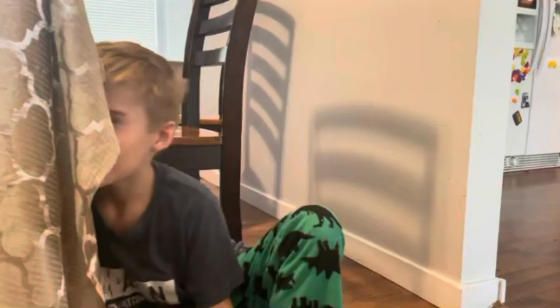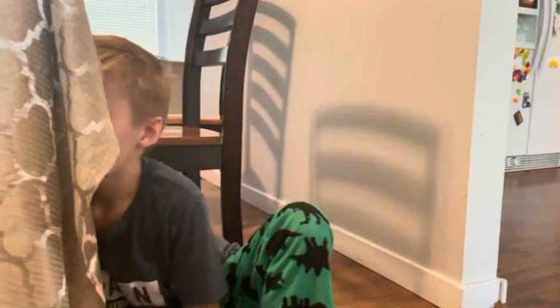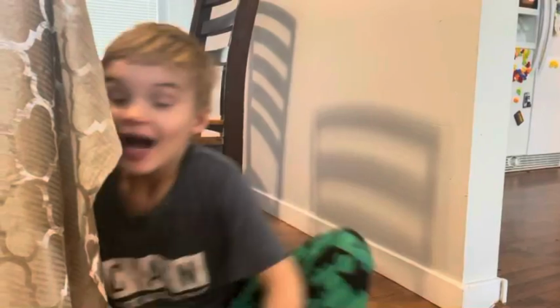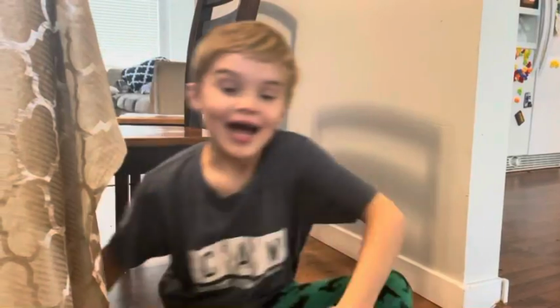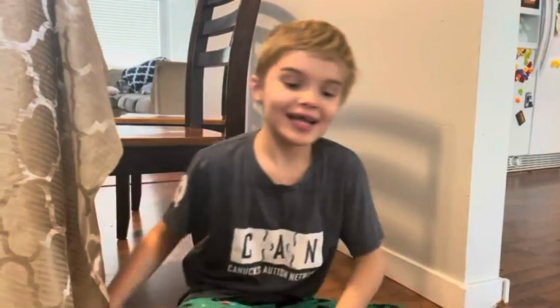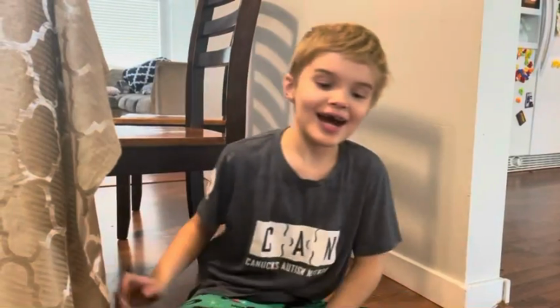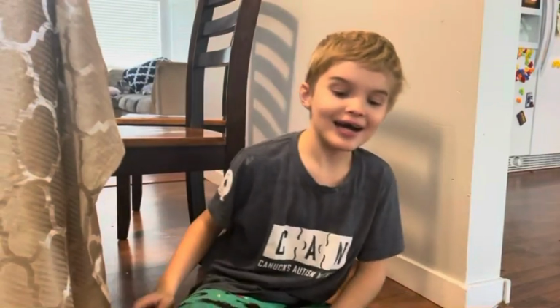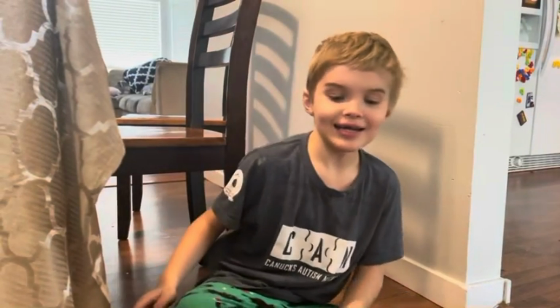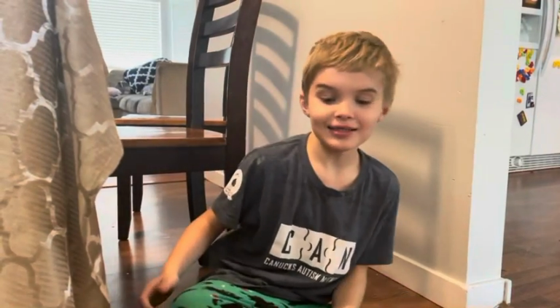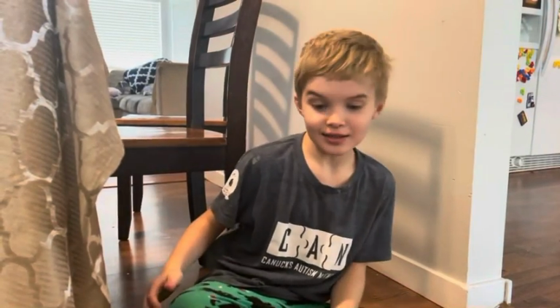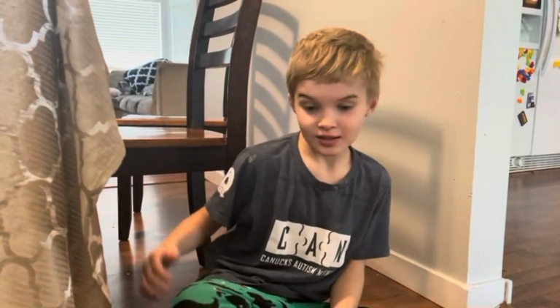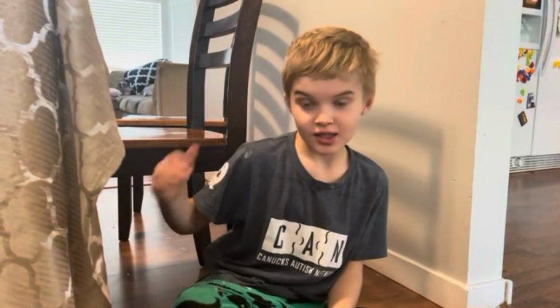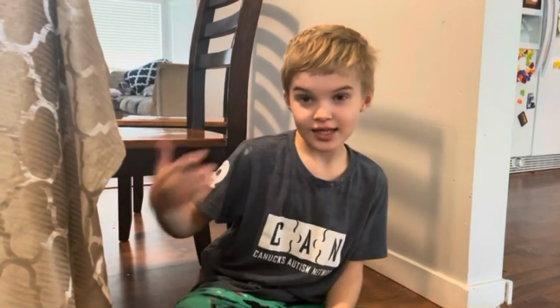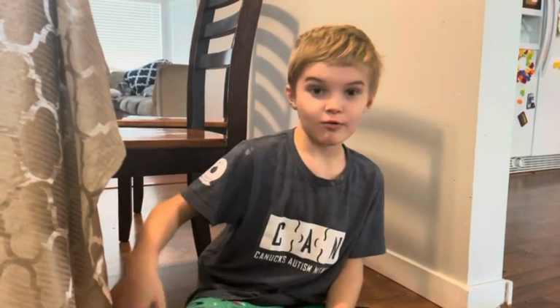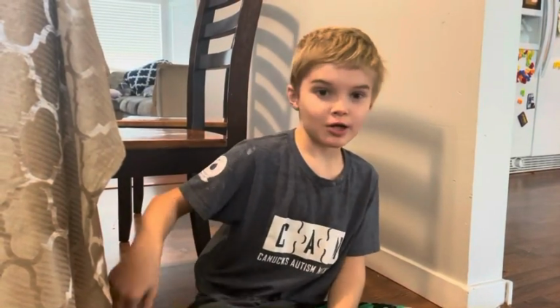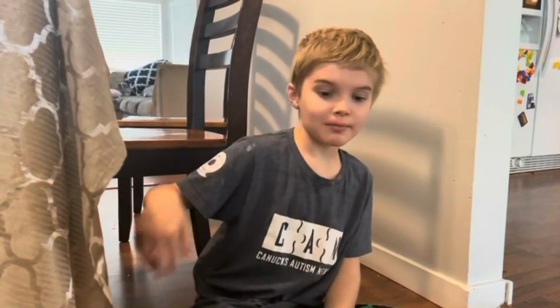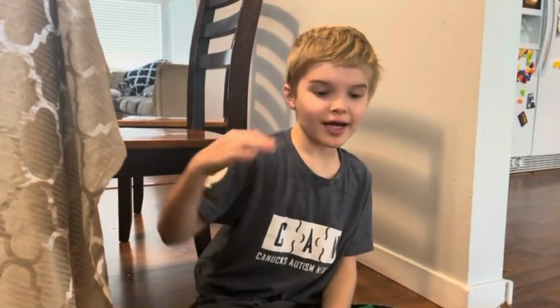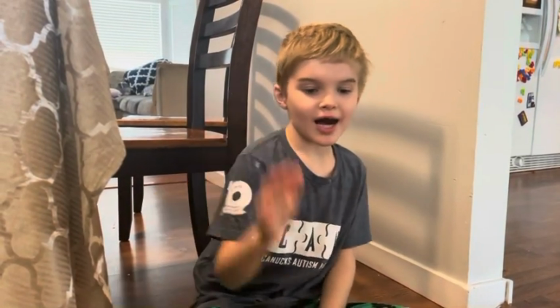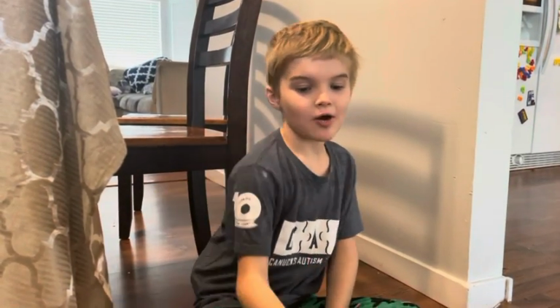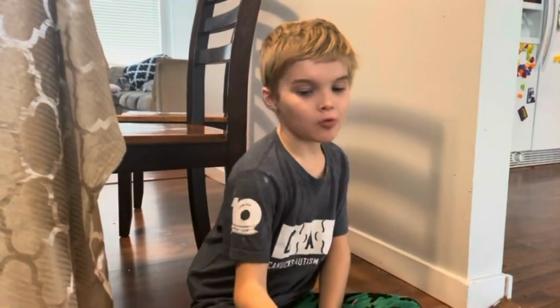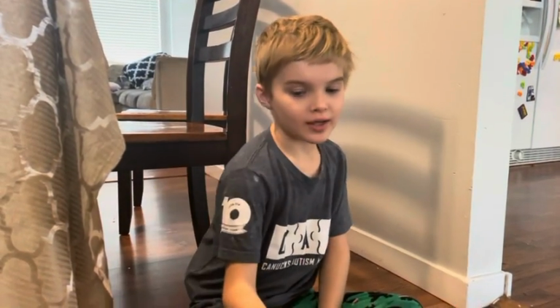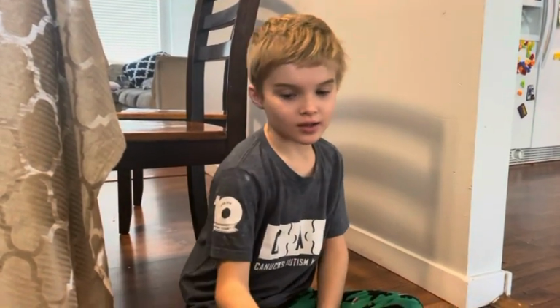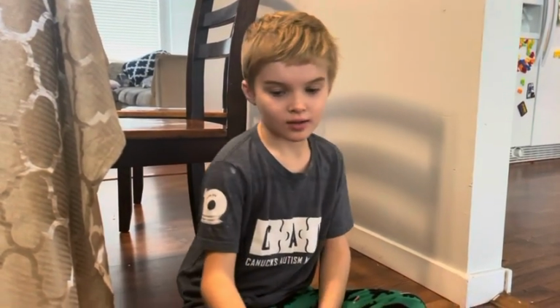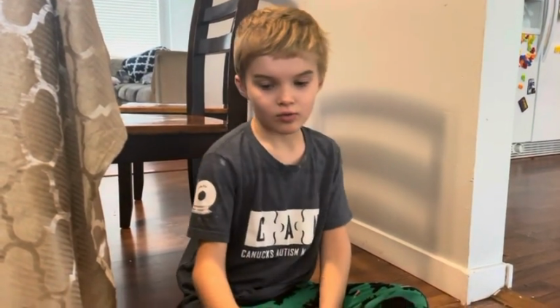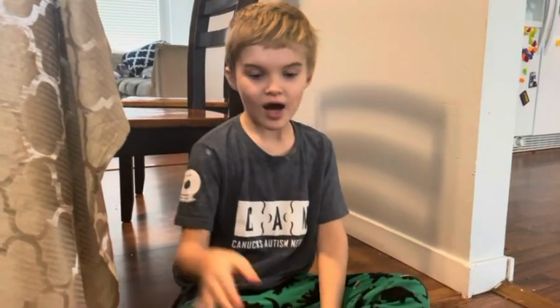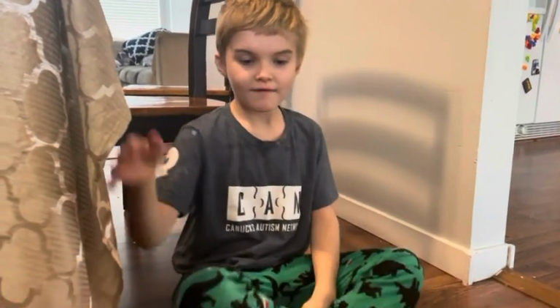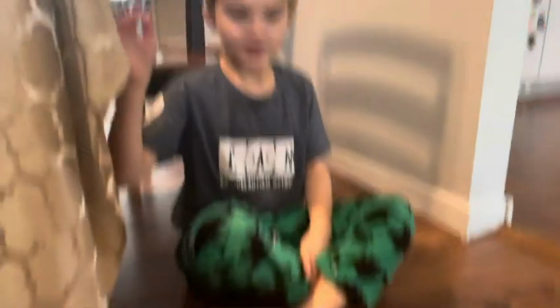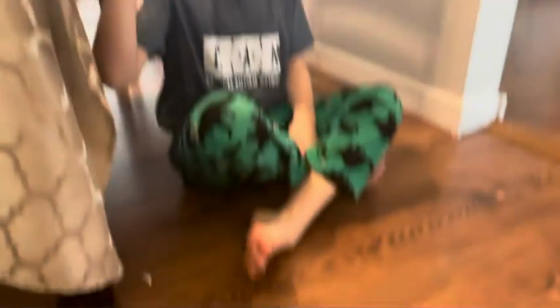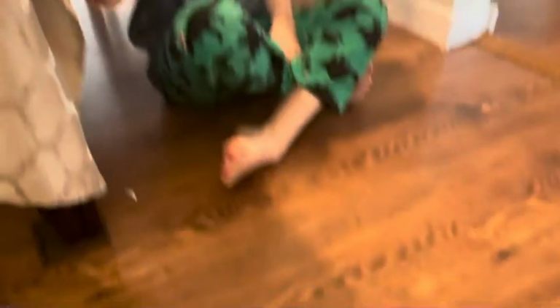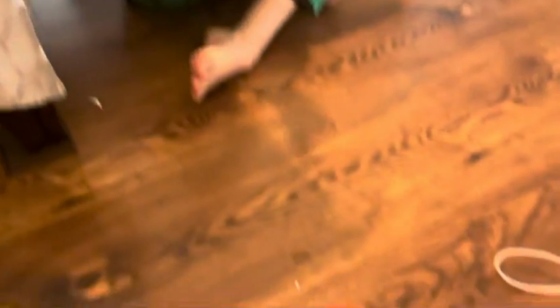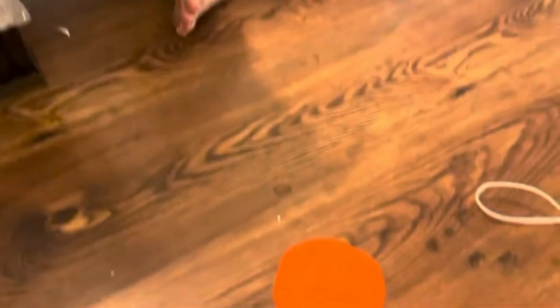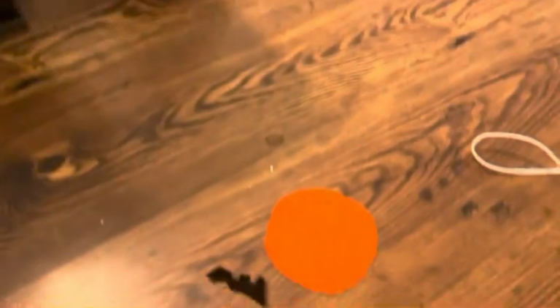Hi guys! Today we're gonna make a Halloween craft. It's a pumpkin.